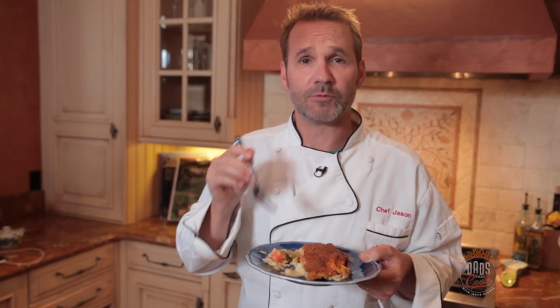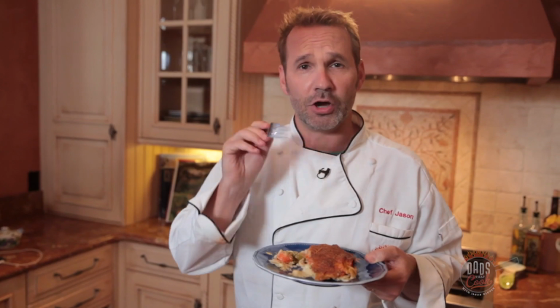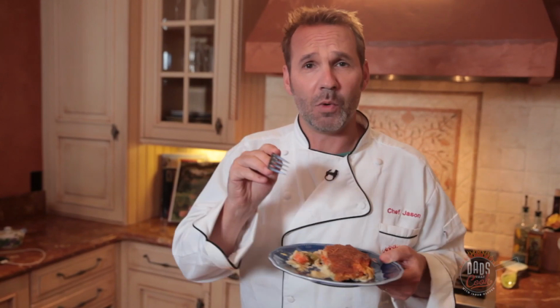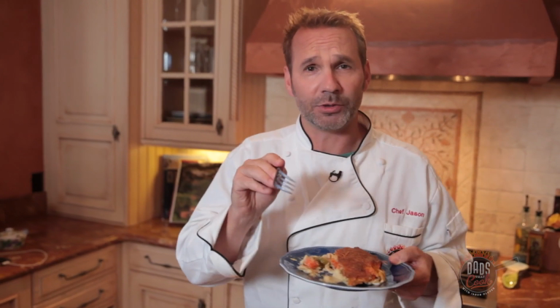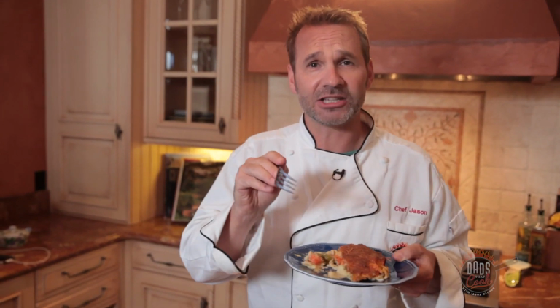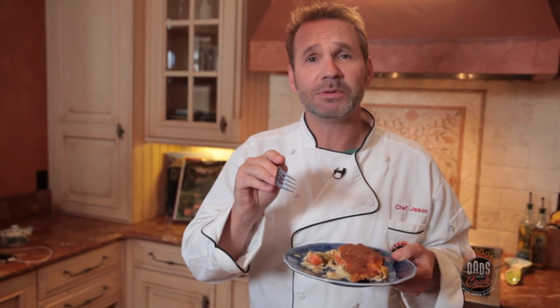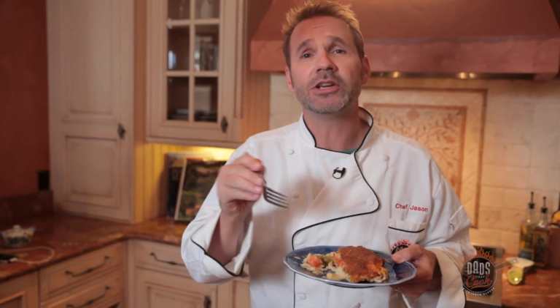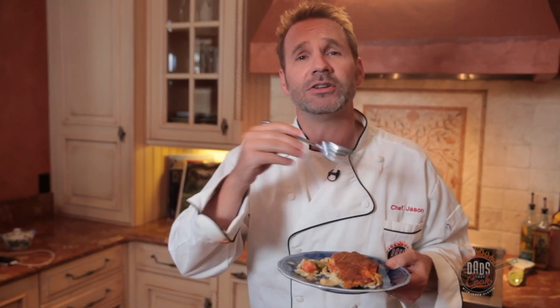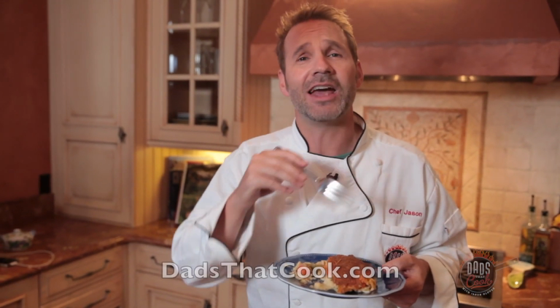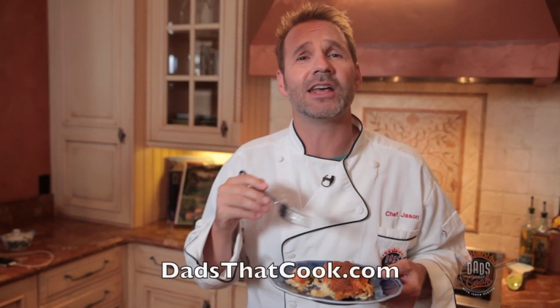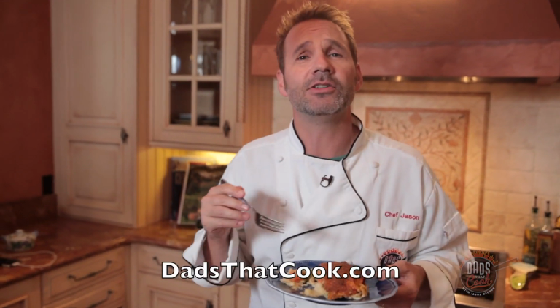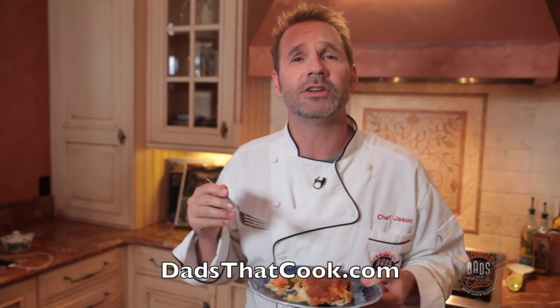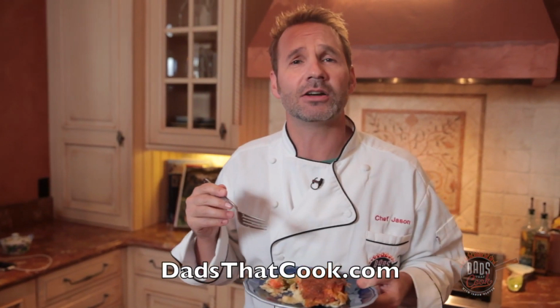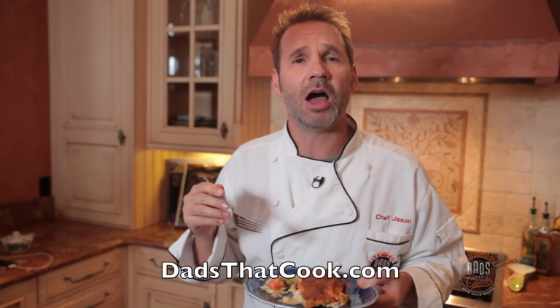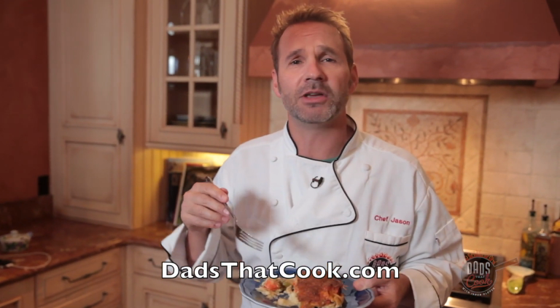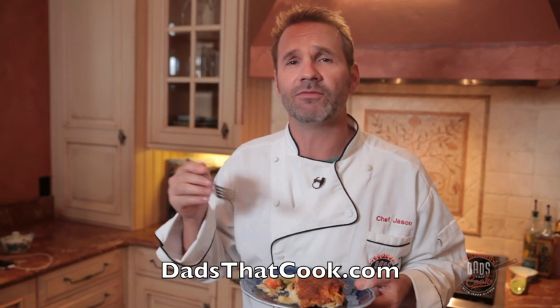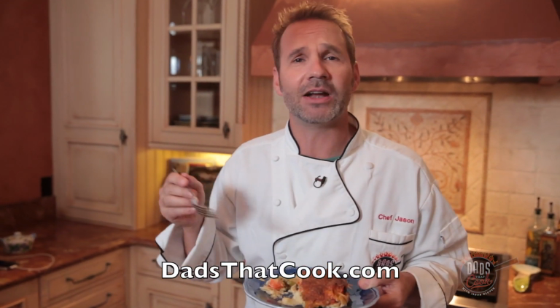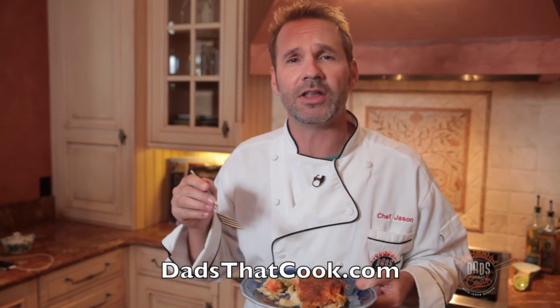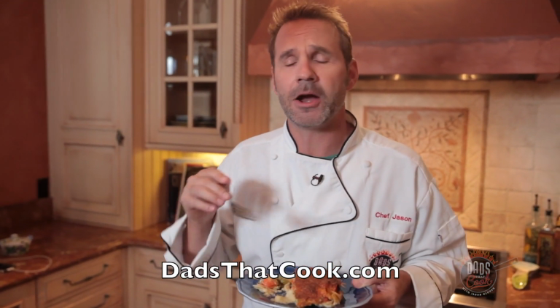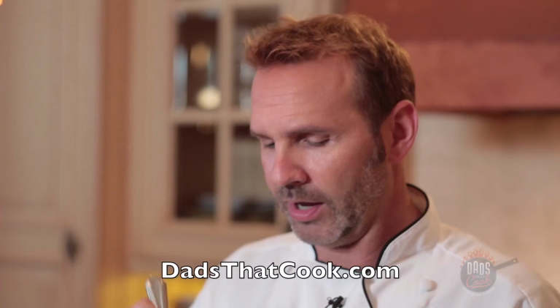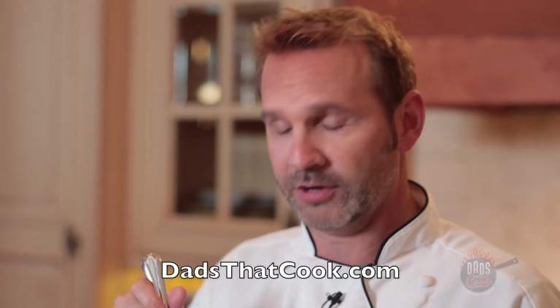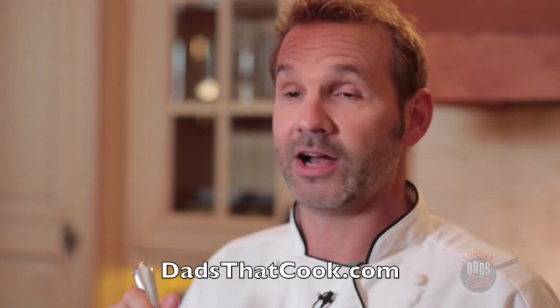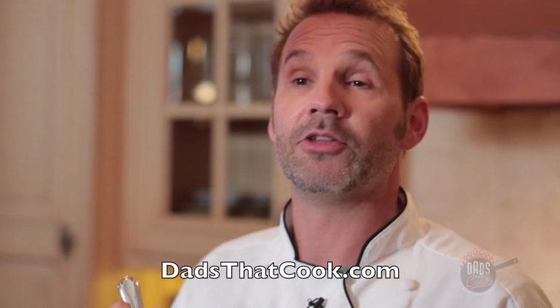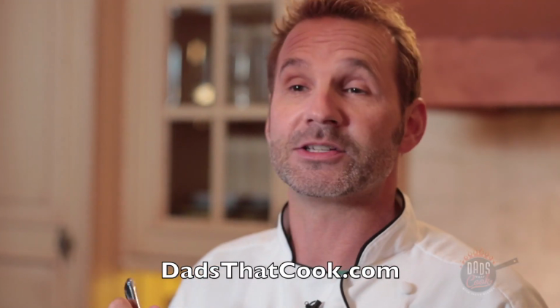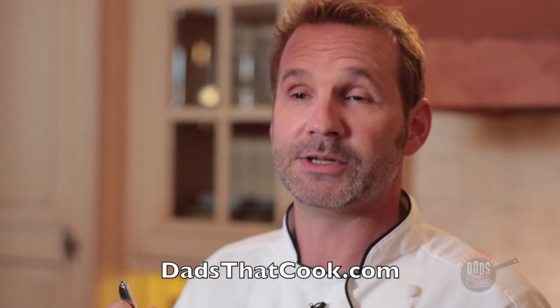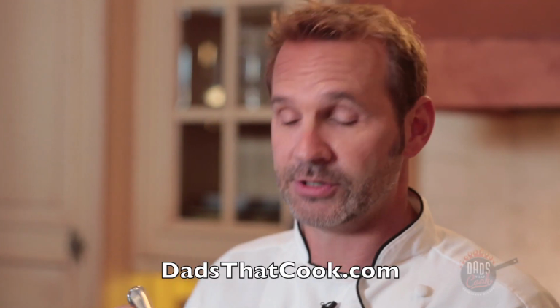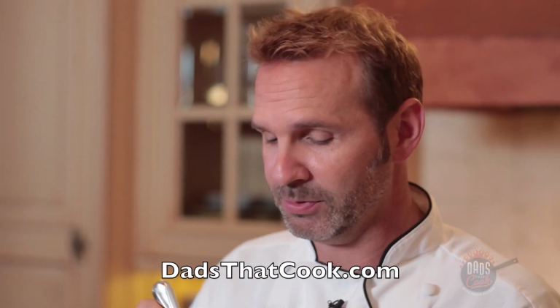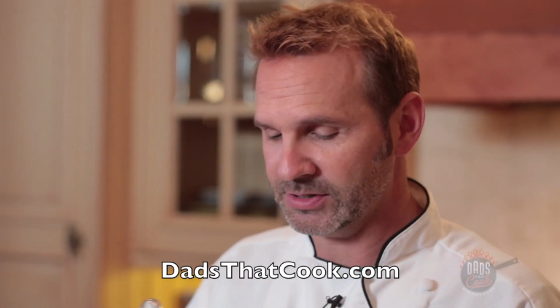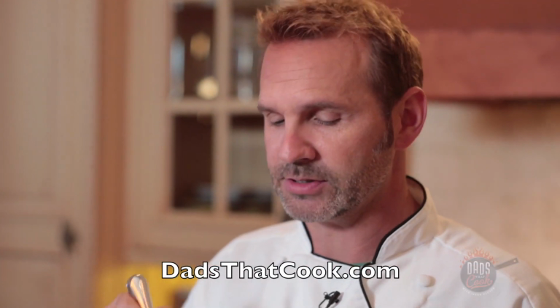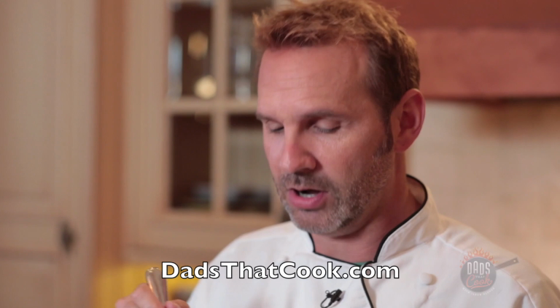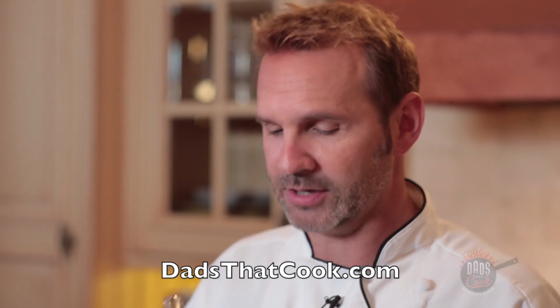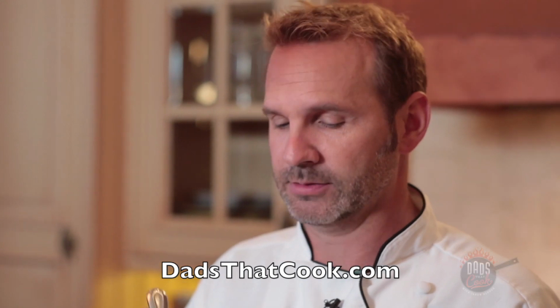So you want the recipe? Go to dadsatcook.com — you can find it there, along with other recipes too. This is awesome, you're gonna love it.